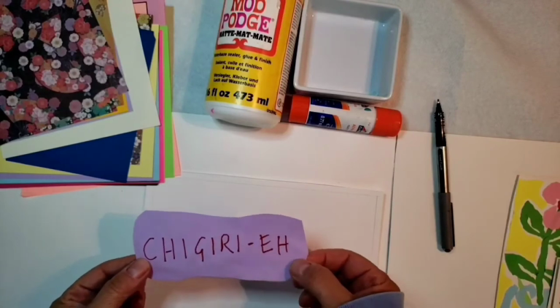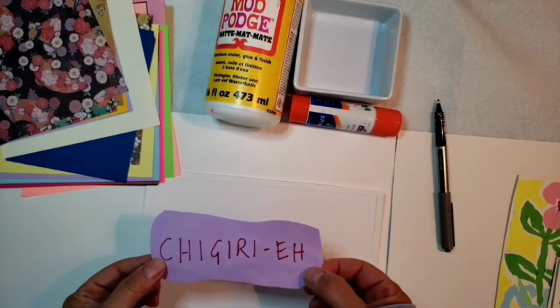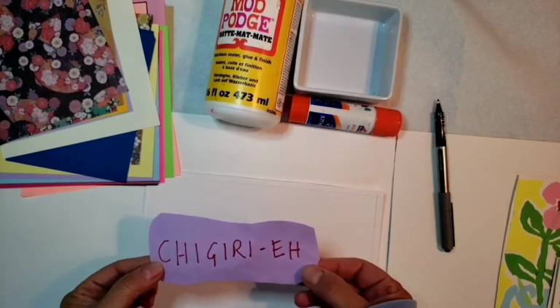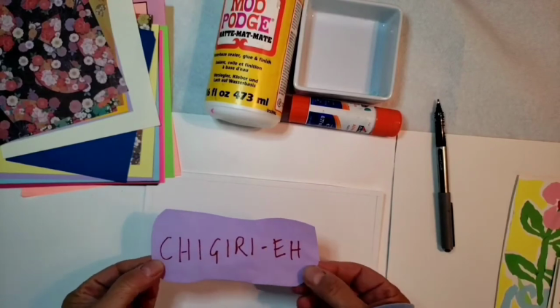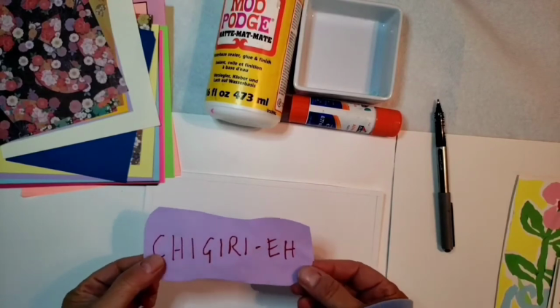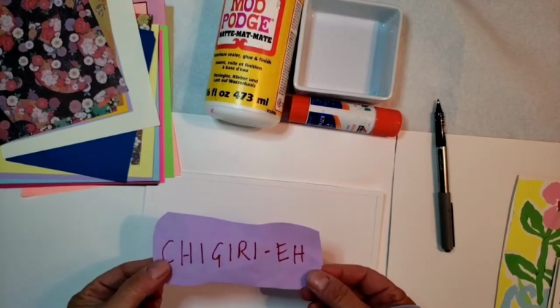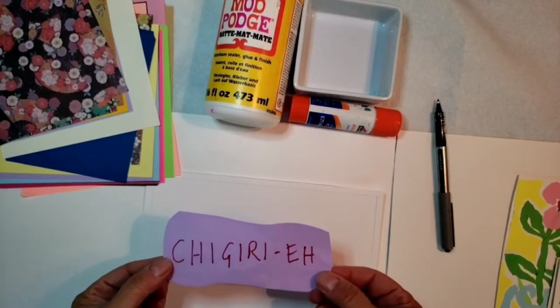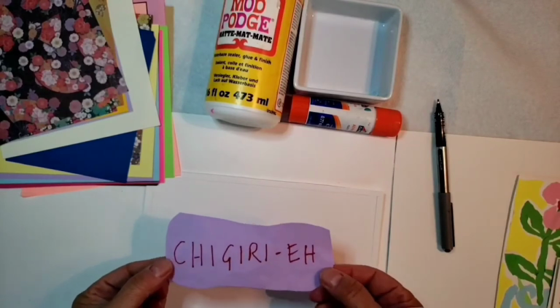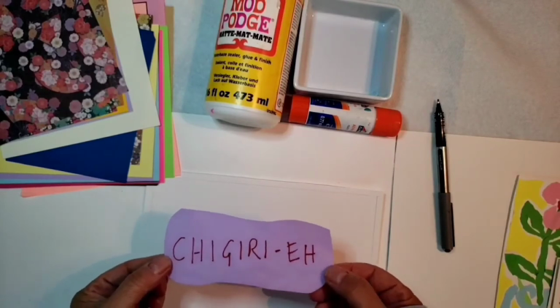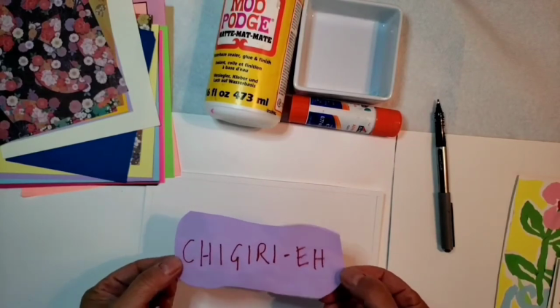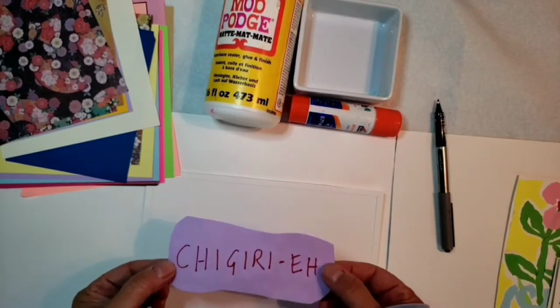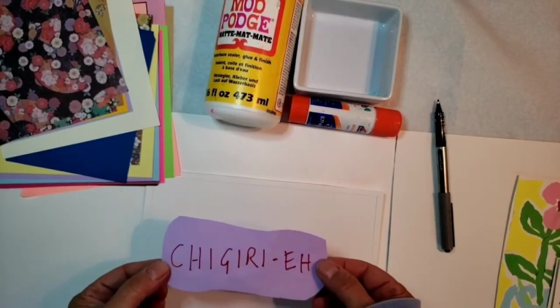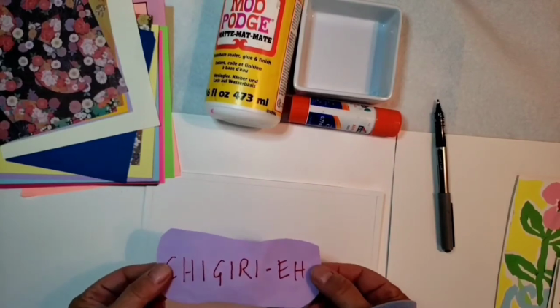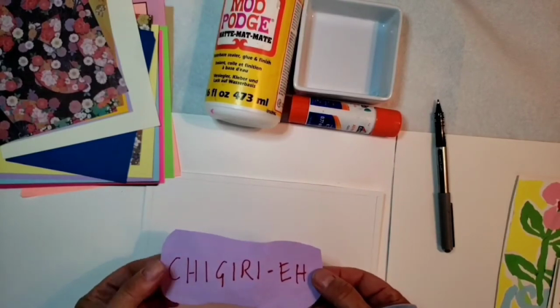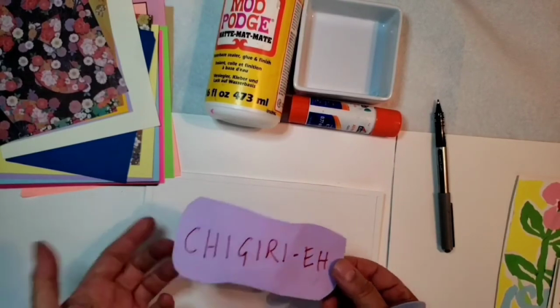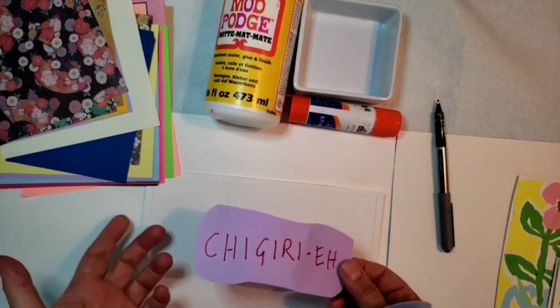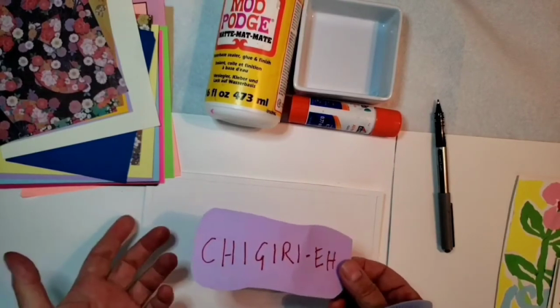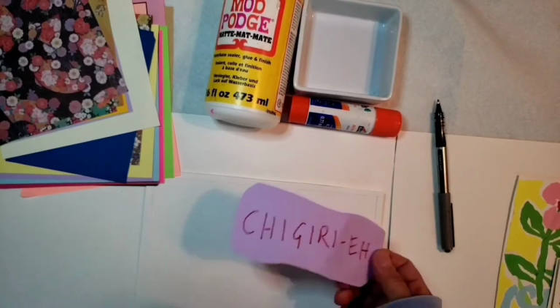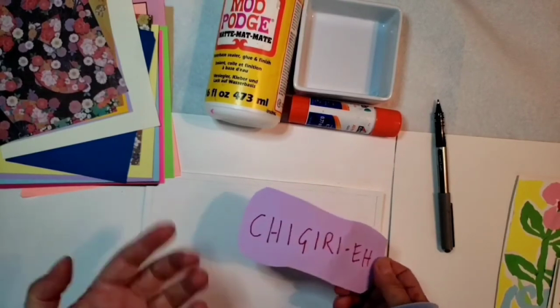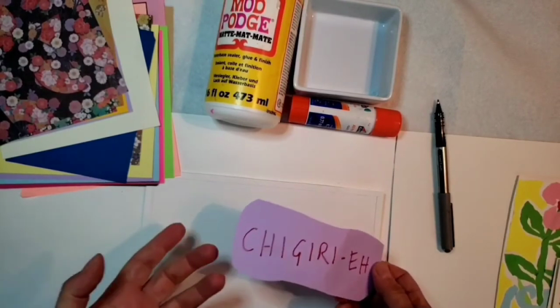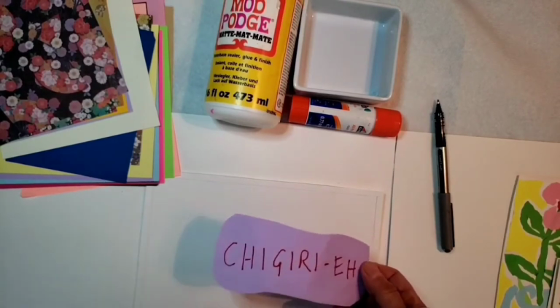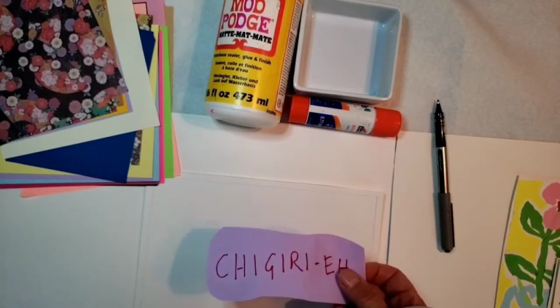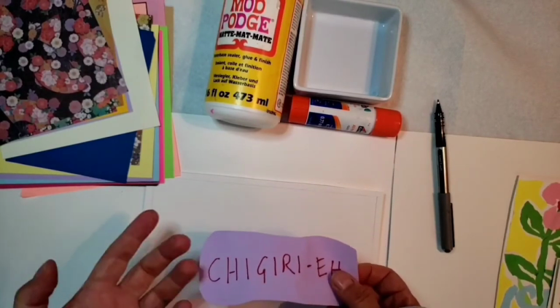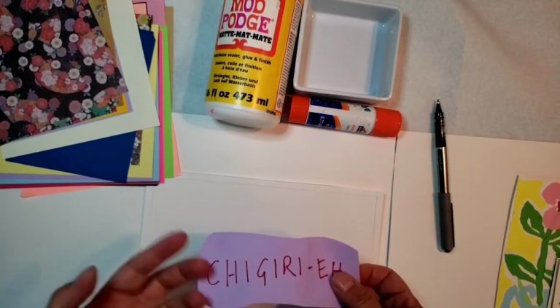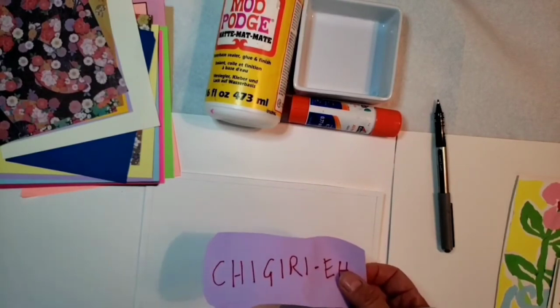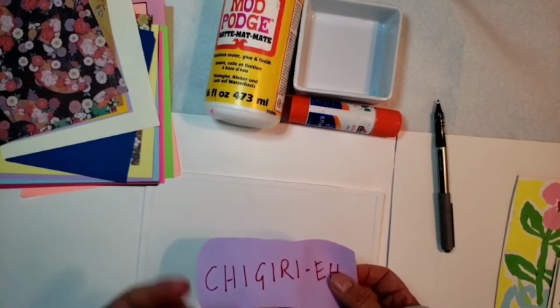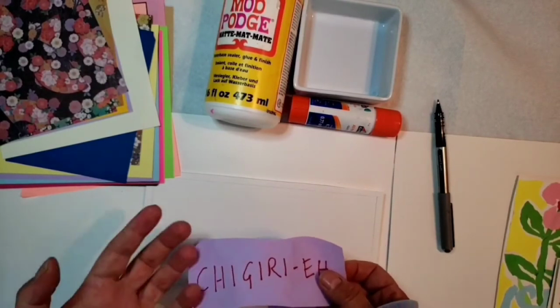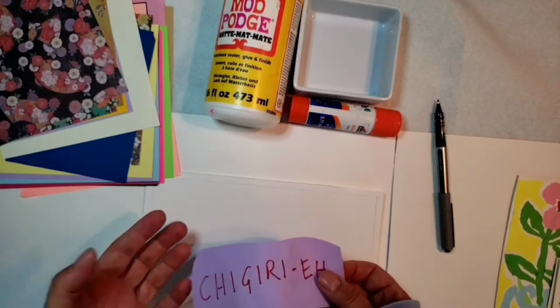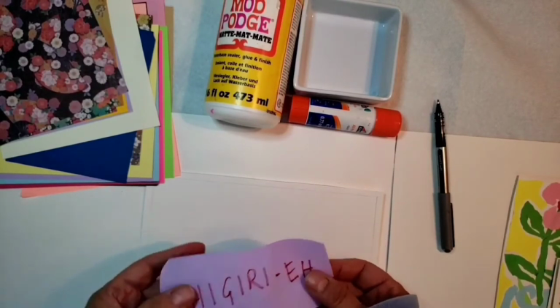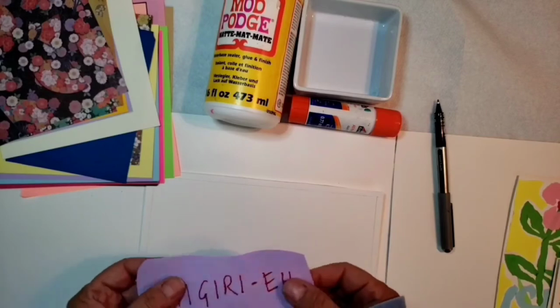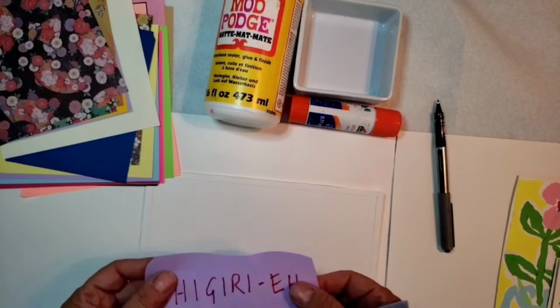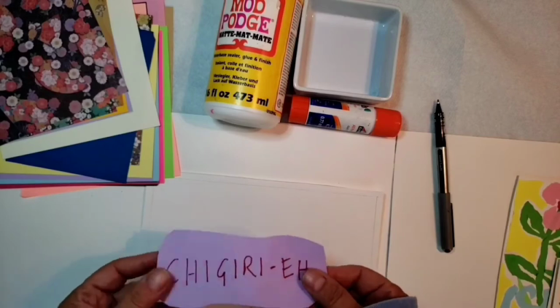It's essentially the art of tearing paper when you don't have scissors or can't use scissors or other types of tools.